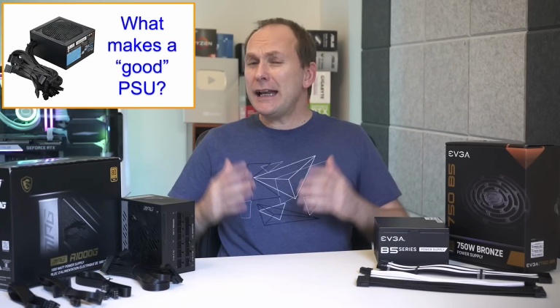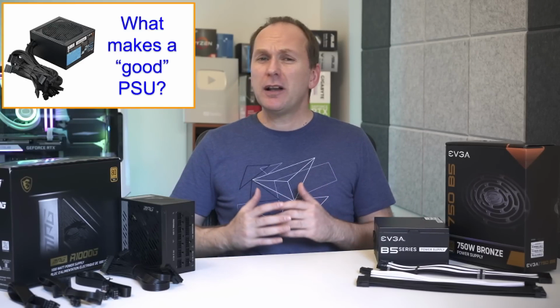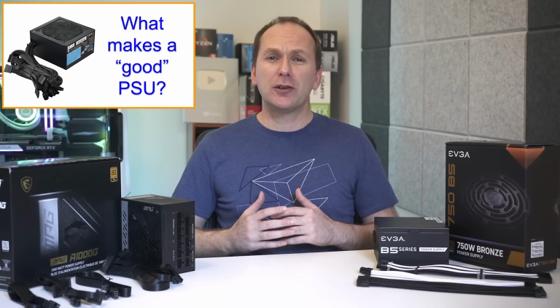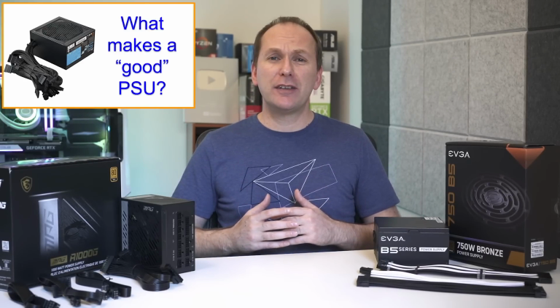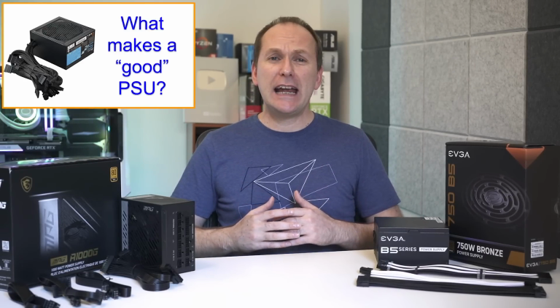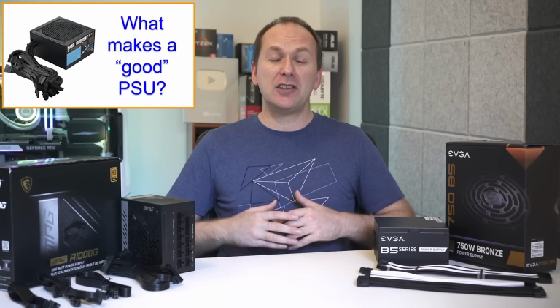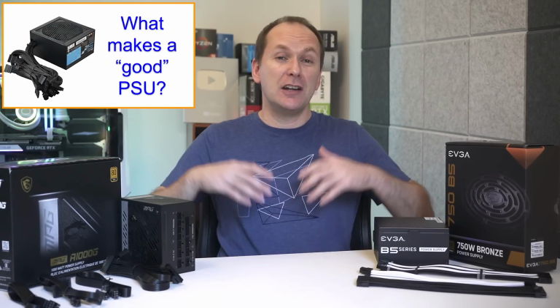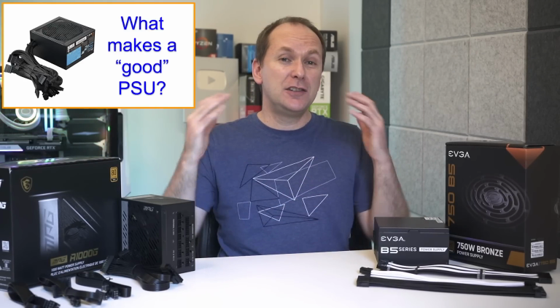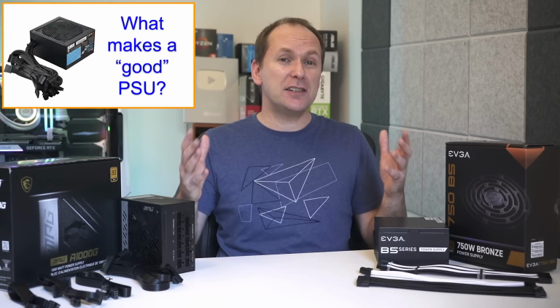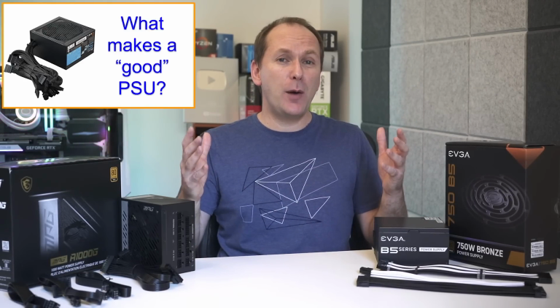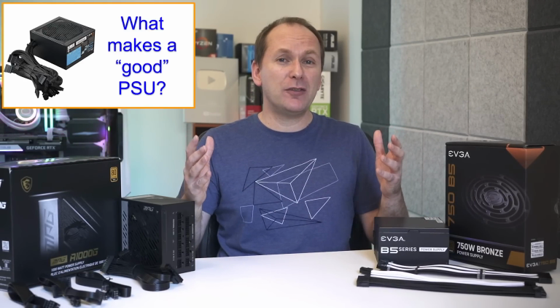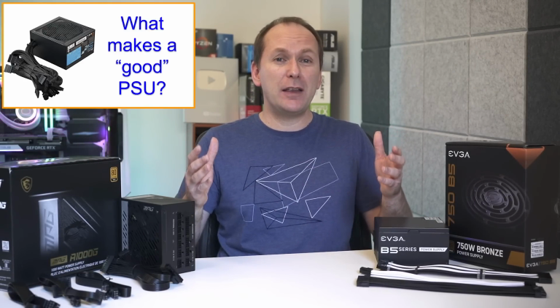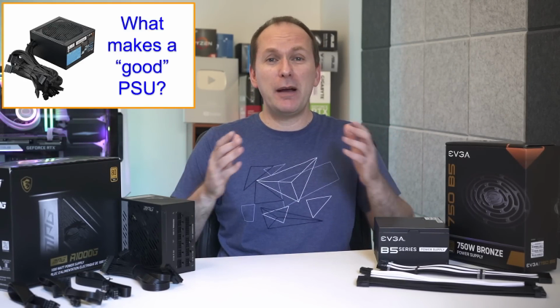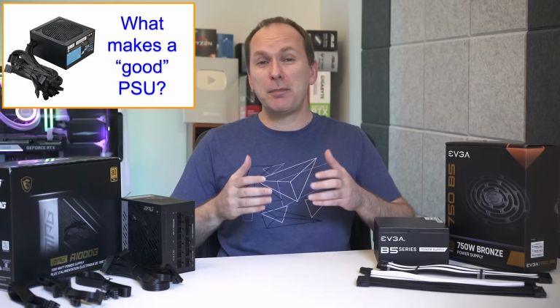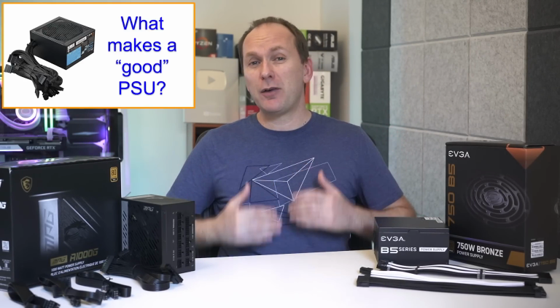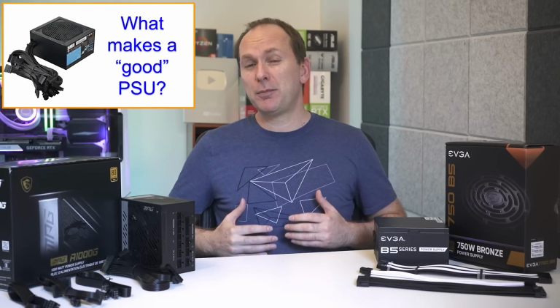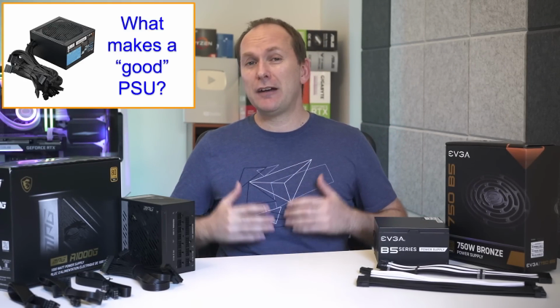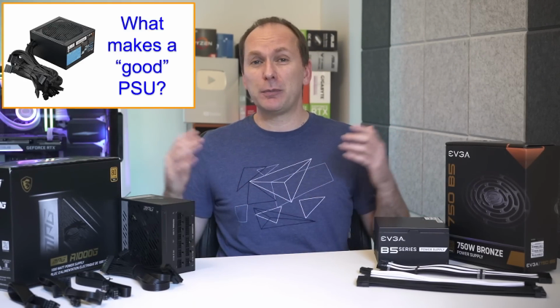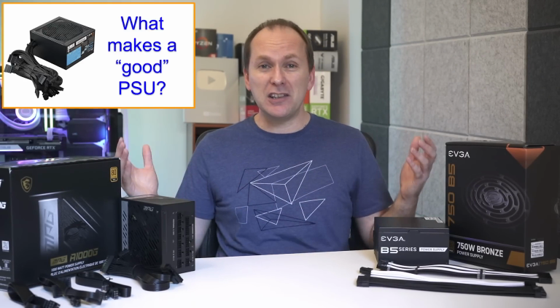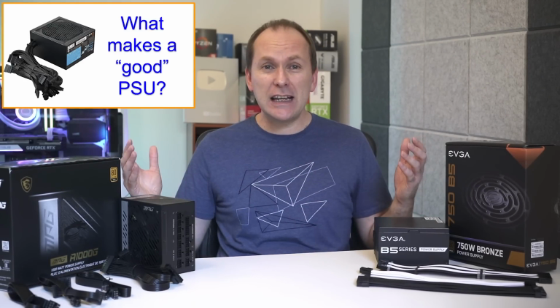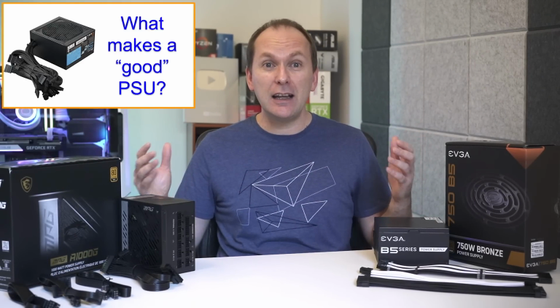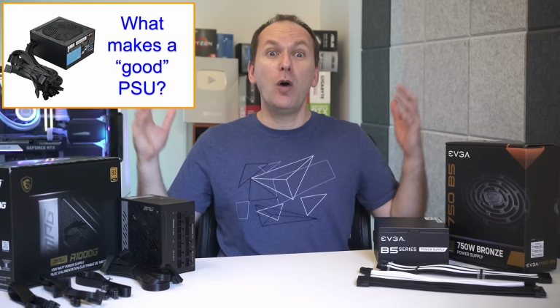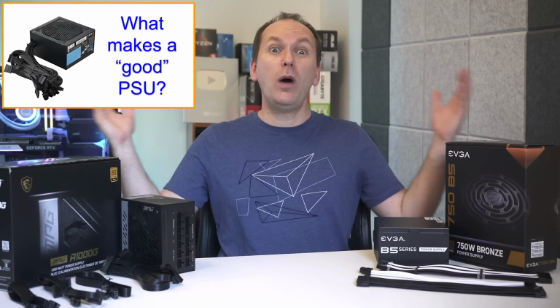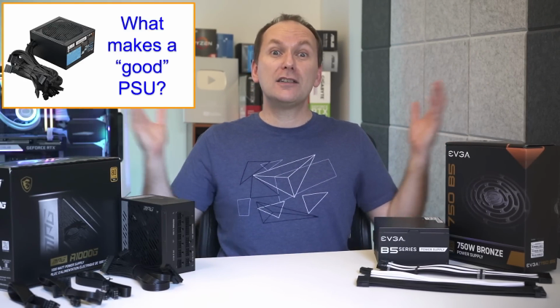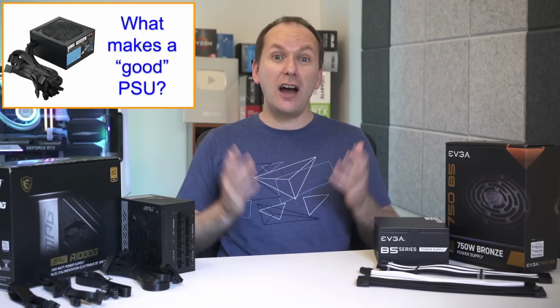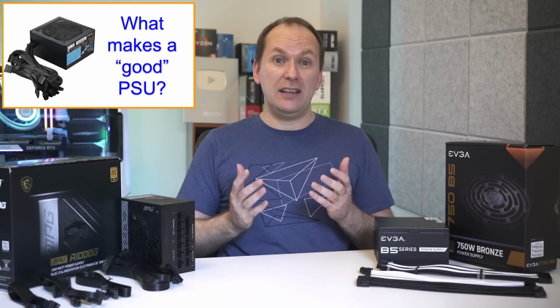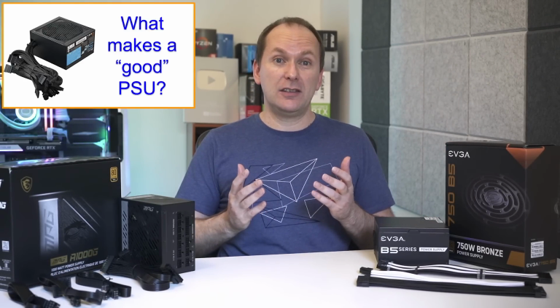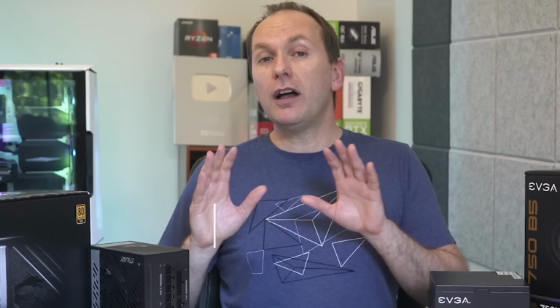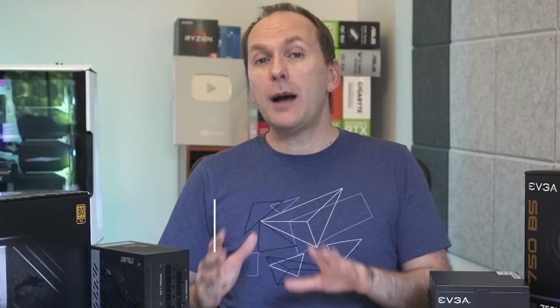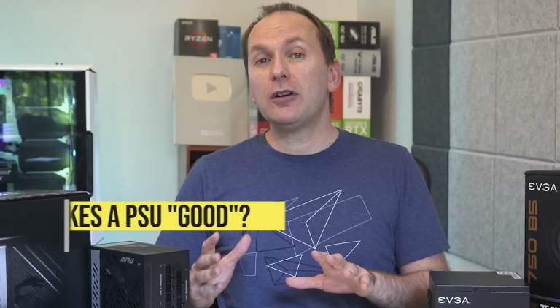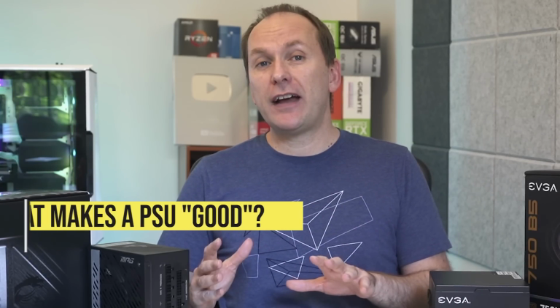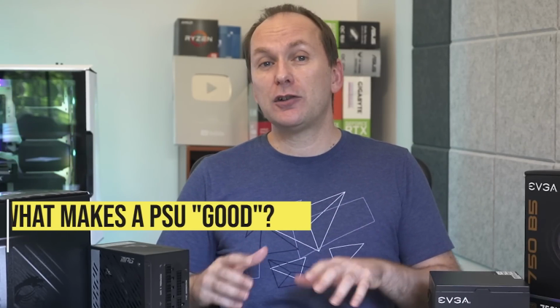If you want more information on the problems with the 80 Plus certification system, Gamers Nexus did an amazing deep-dive video on it — I'll leave a link in the video description. So if 80 Plus certification doesn't help us find the best power supply for PC, what does?